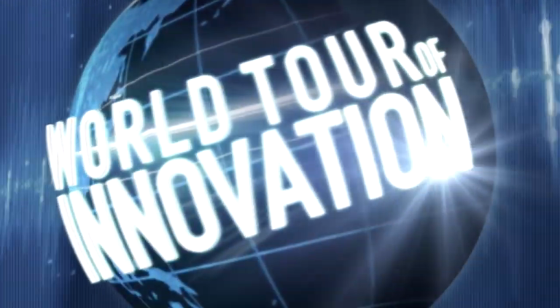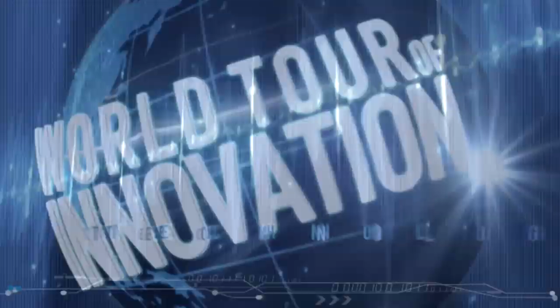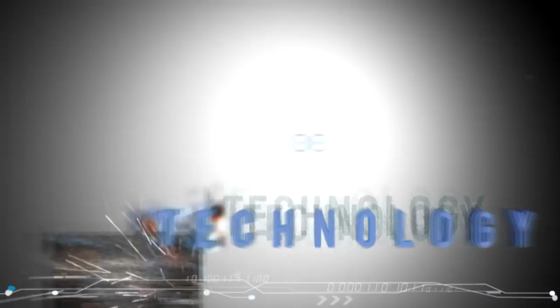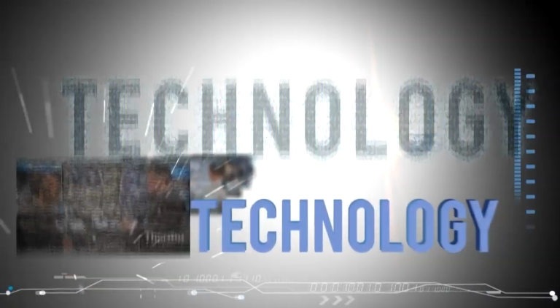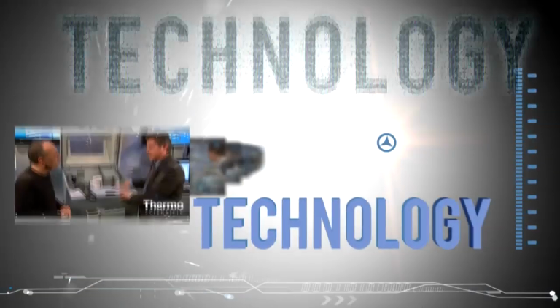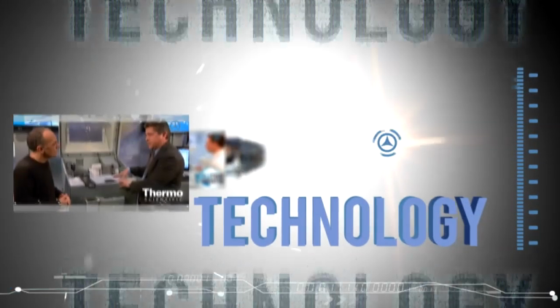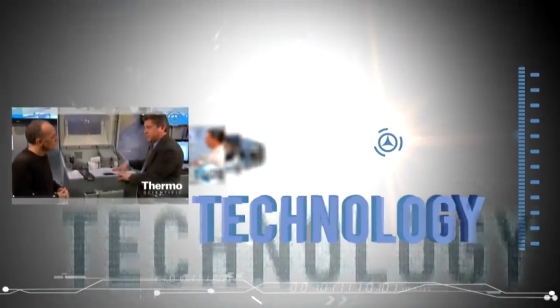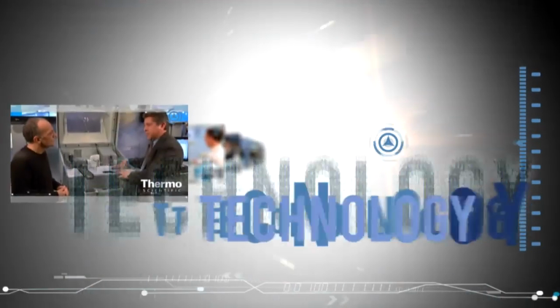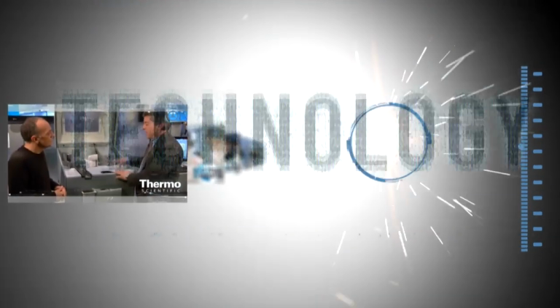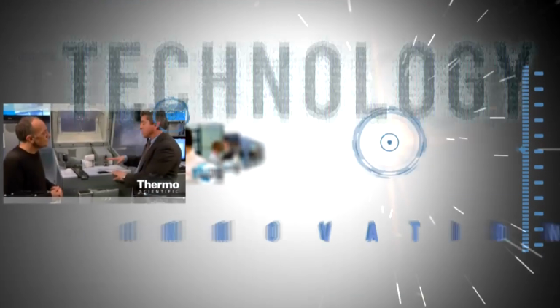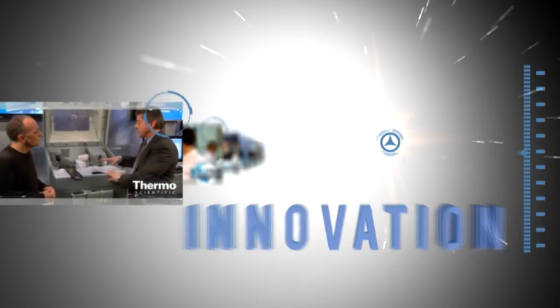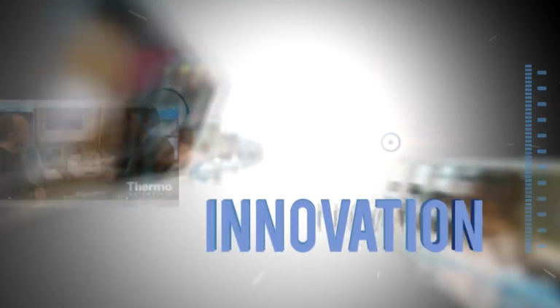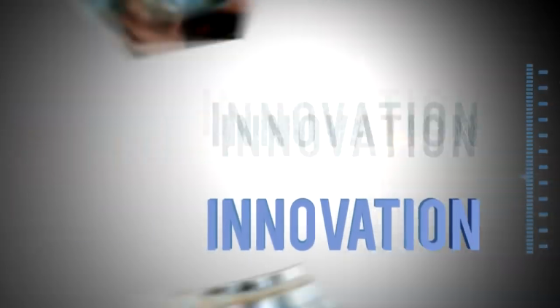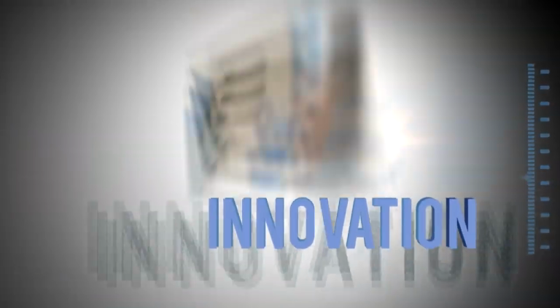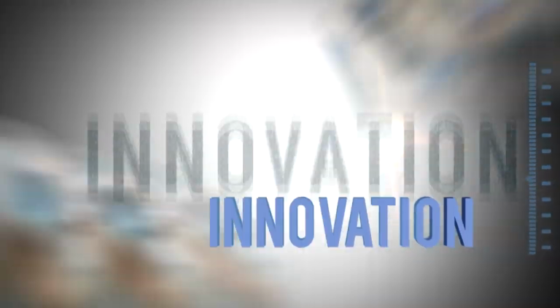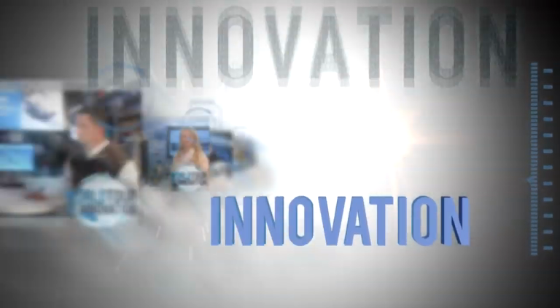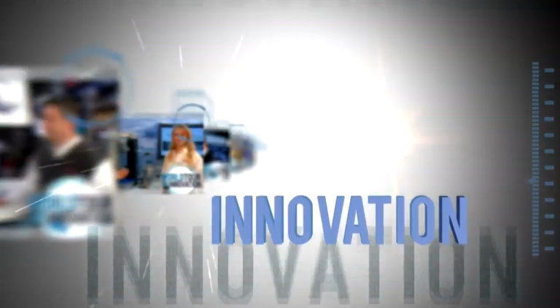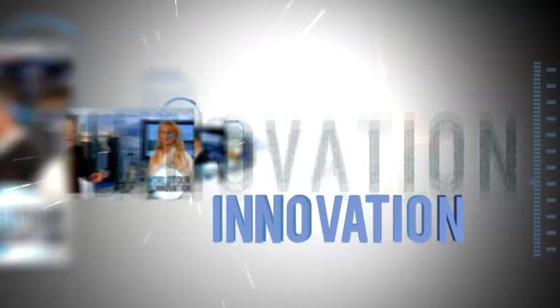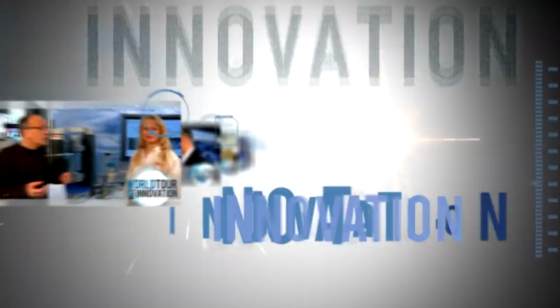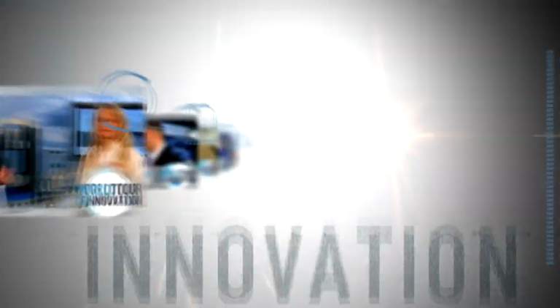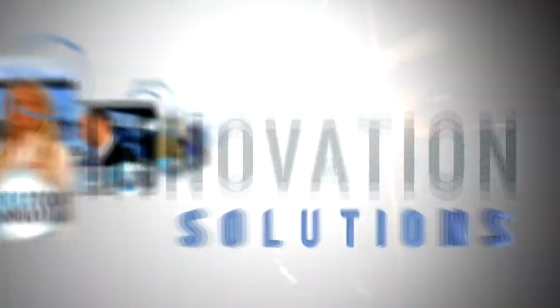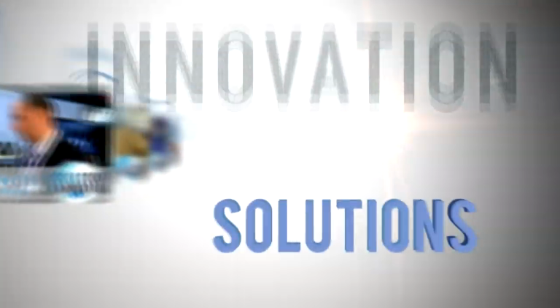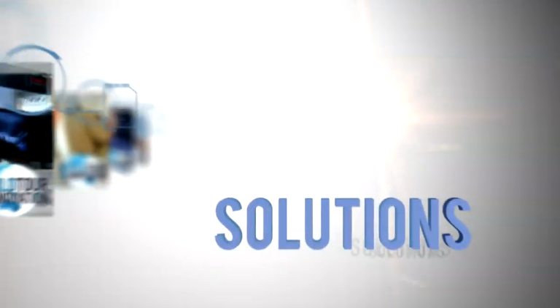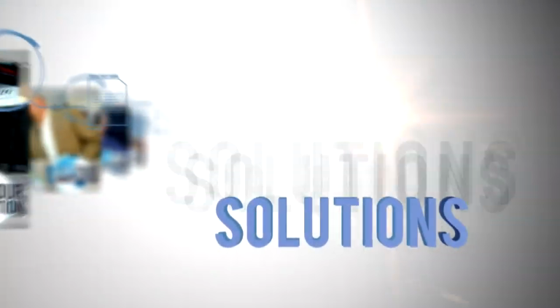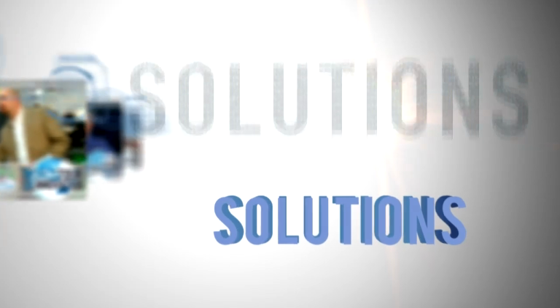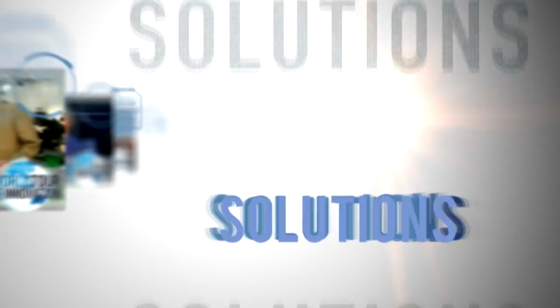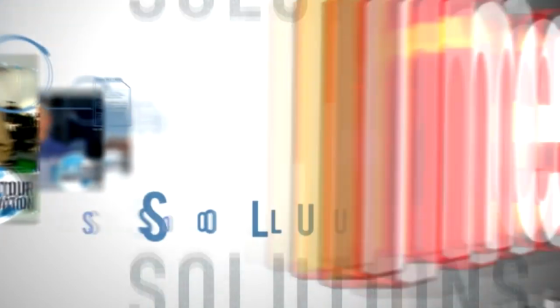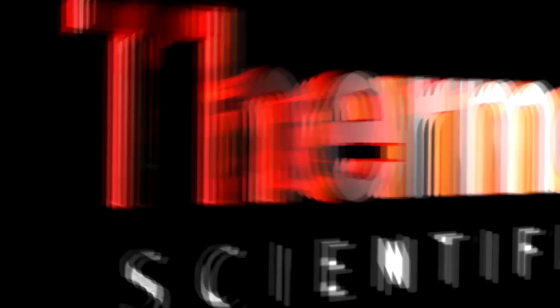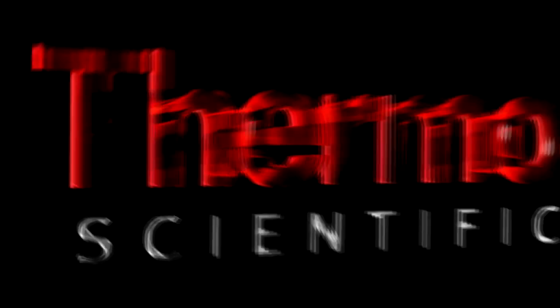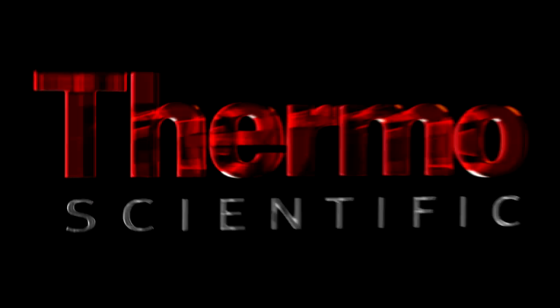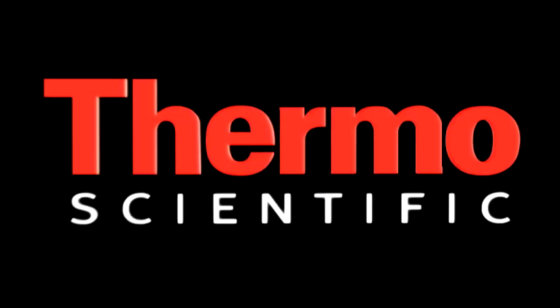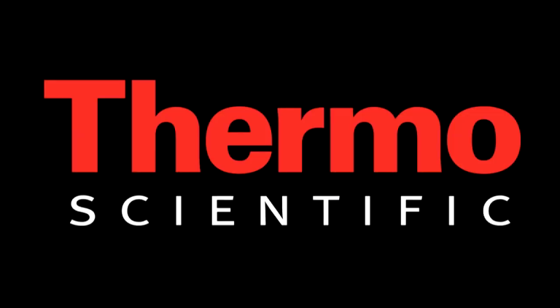Learn more about our ICP-MS technologies at thermoscientific.com/trace.